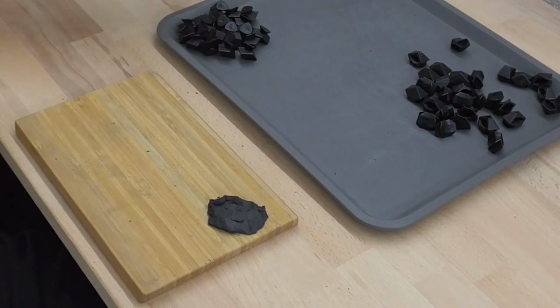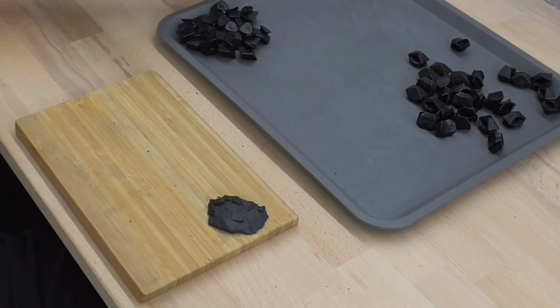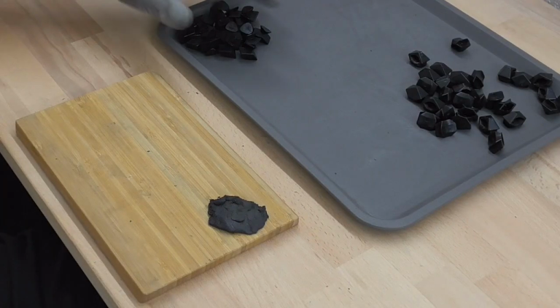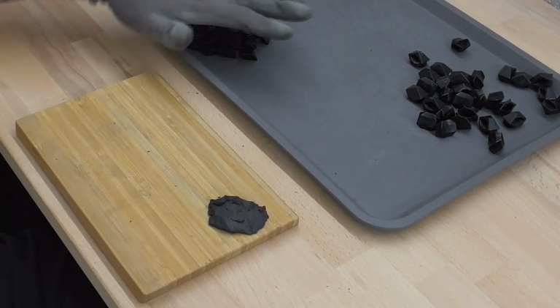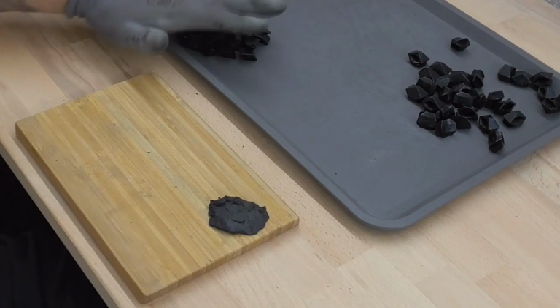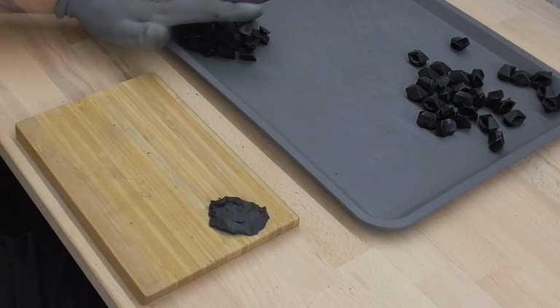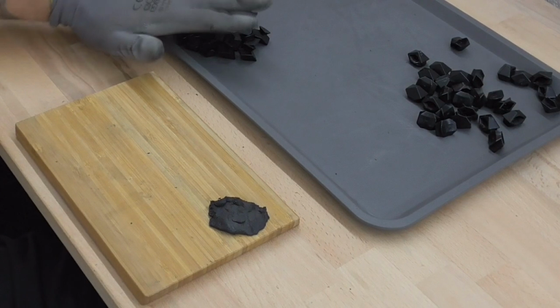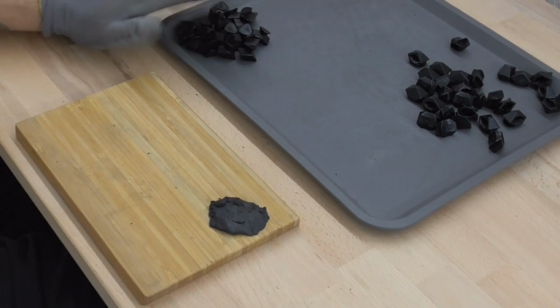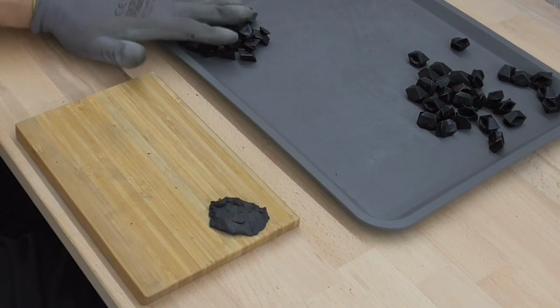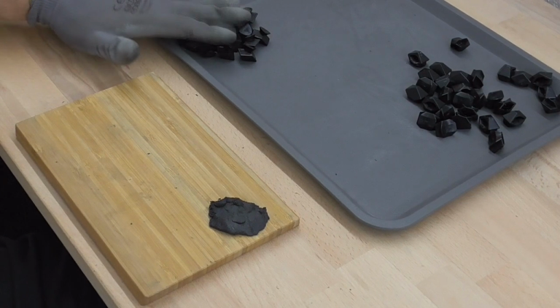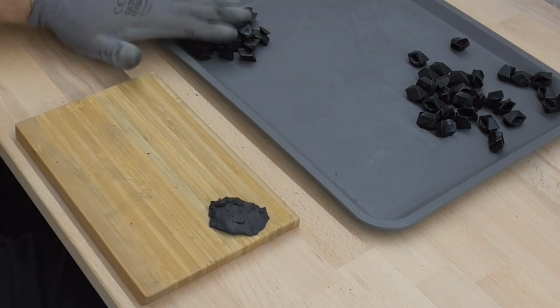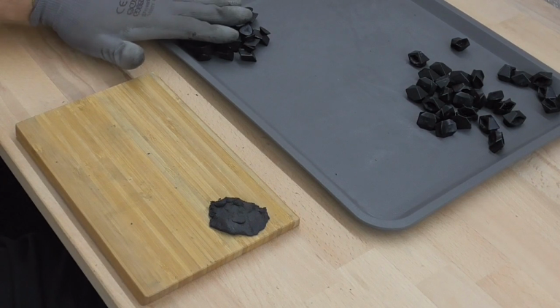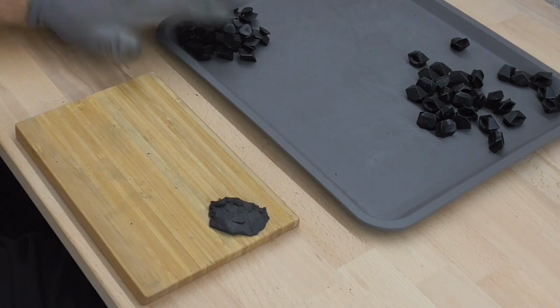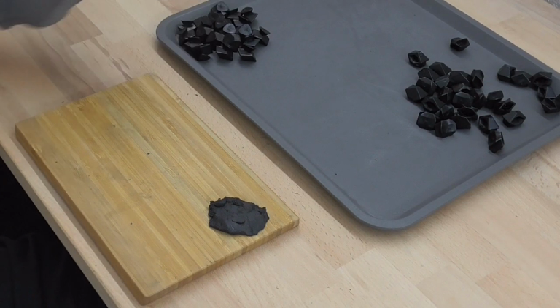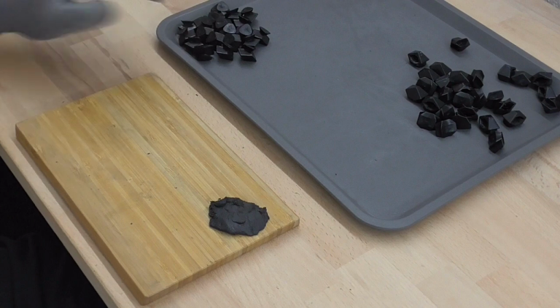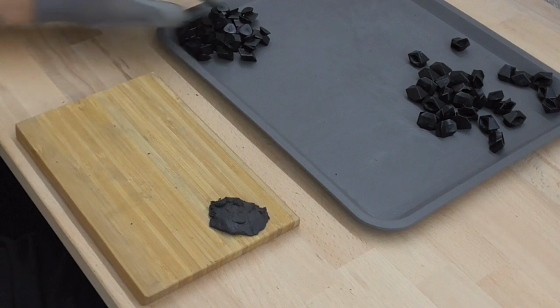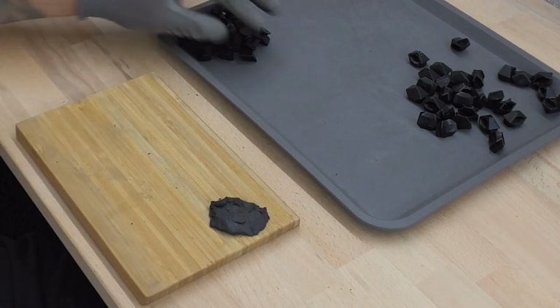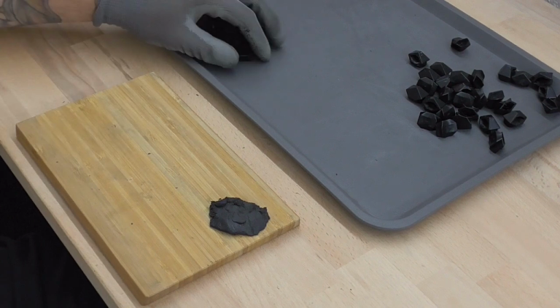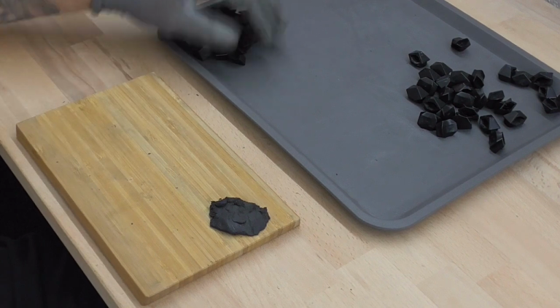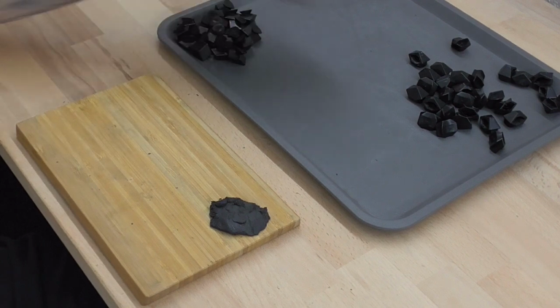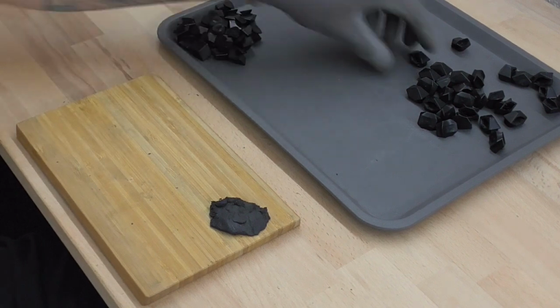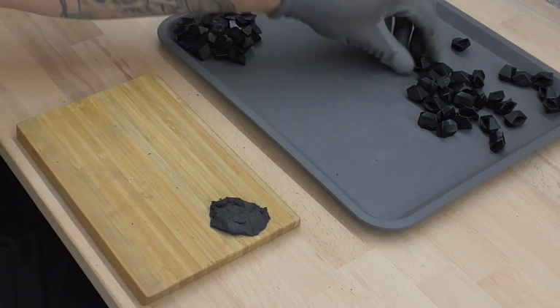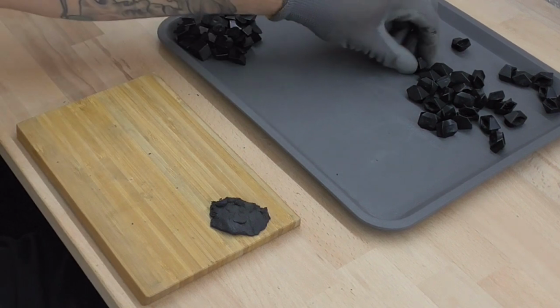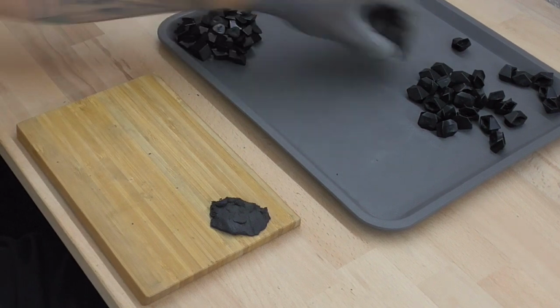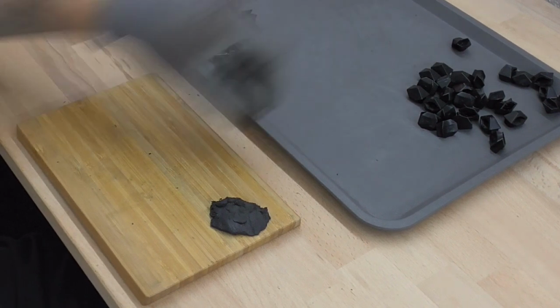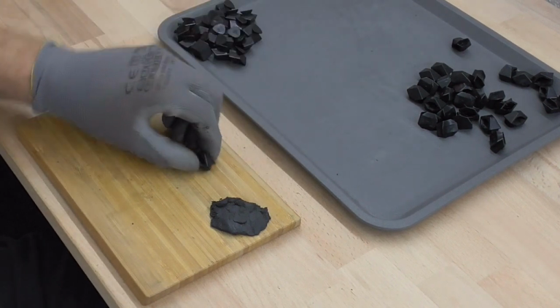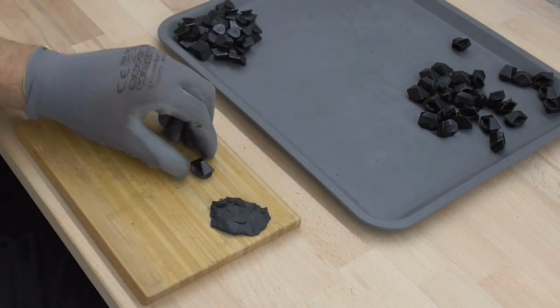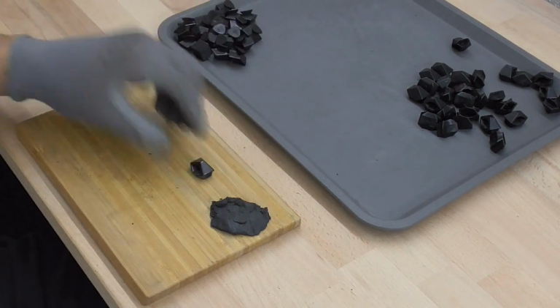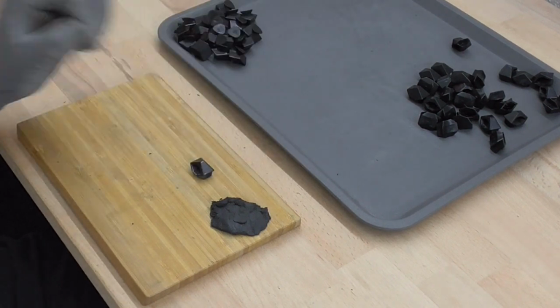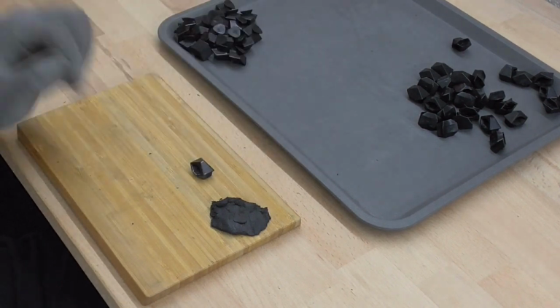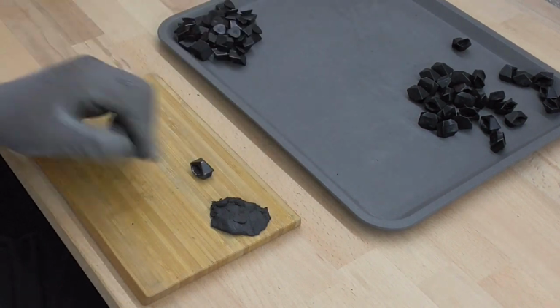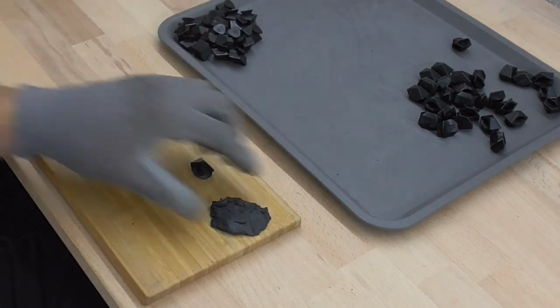All of the 20 corner pieces are filled now. So I'll continue with the edge pieces.